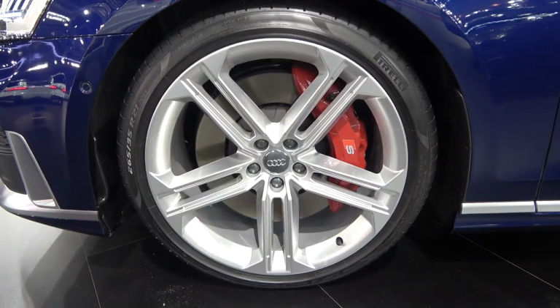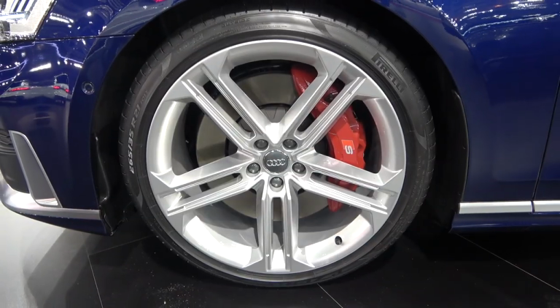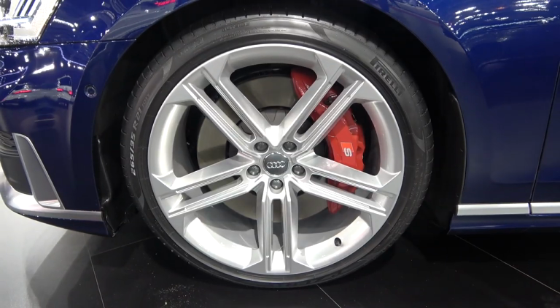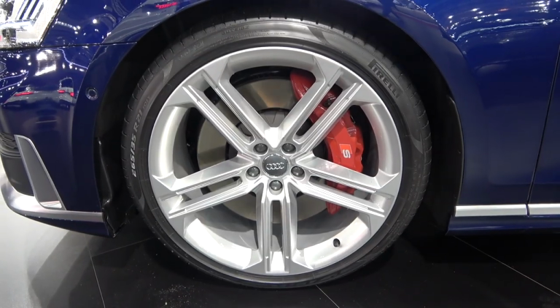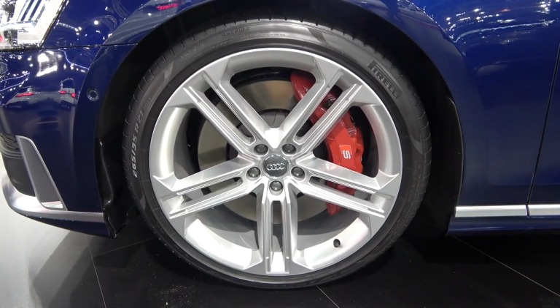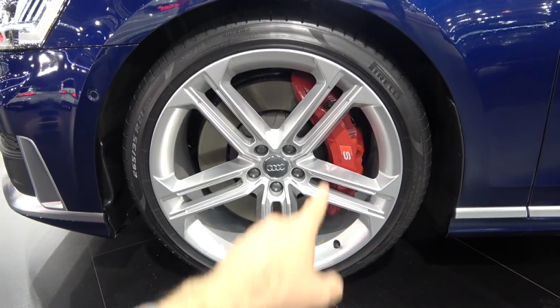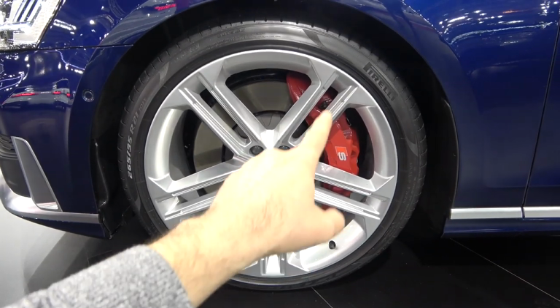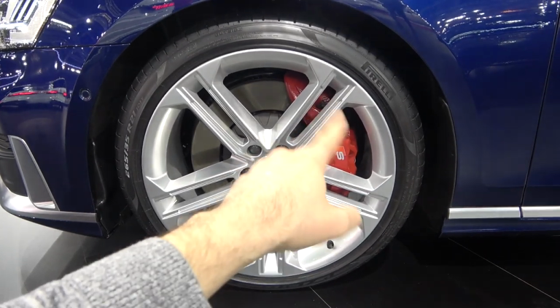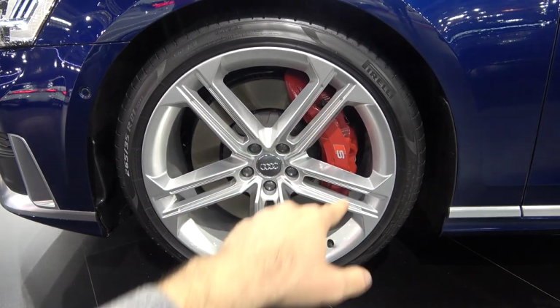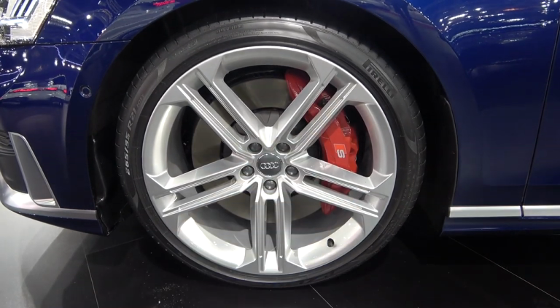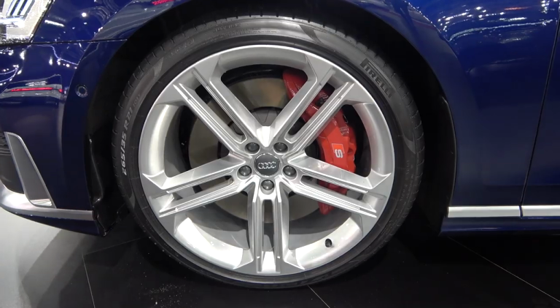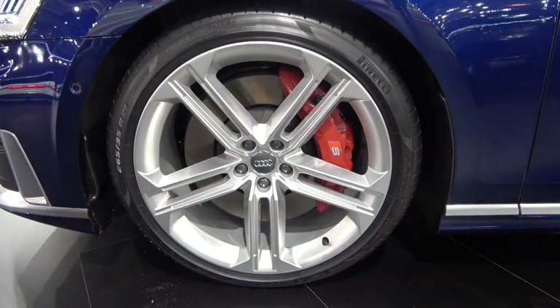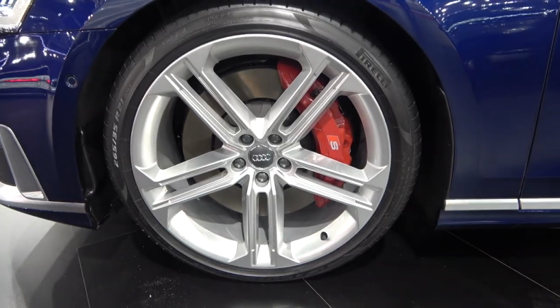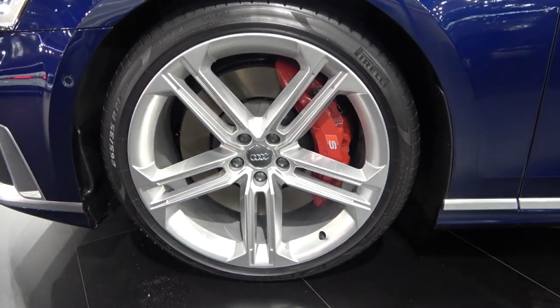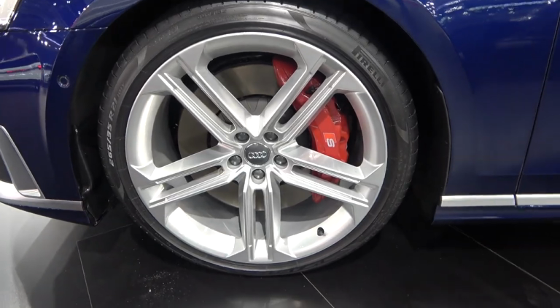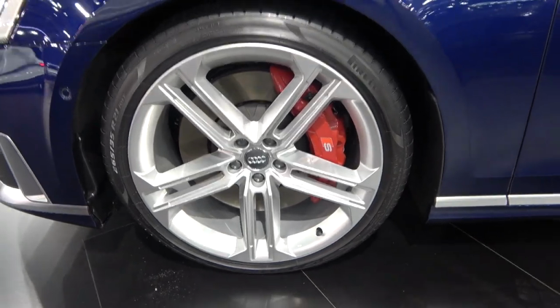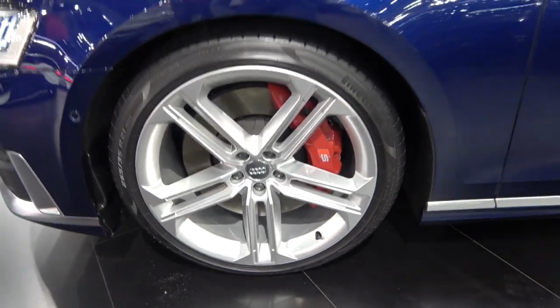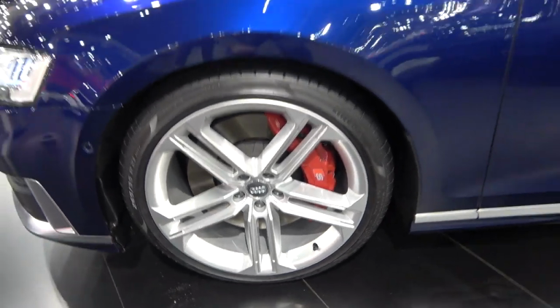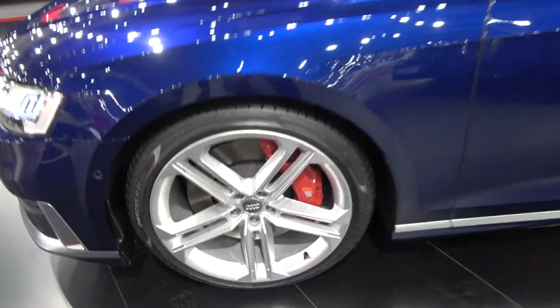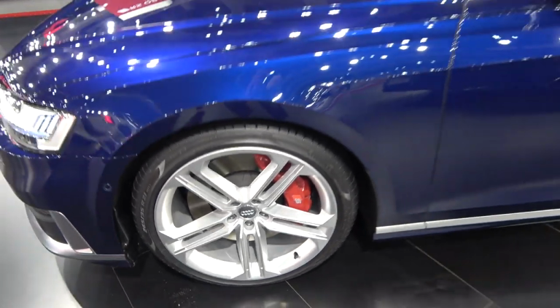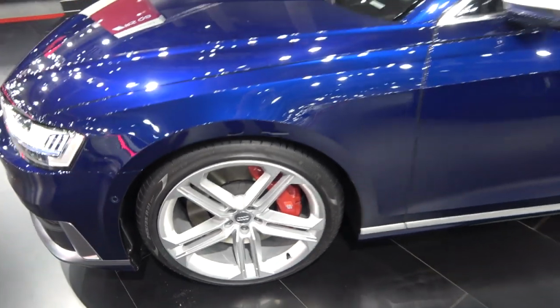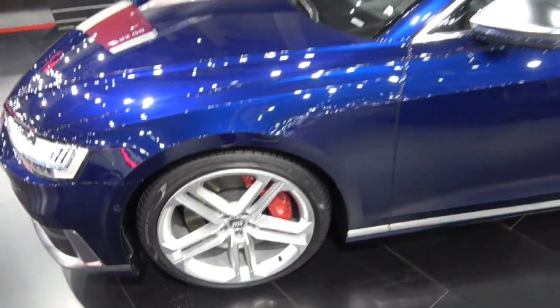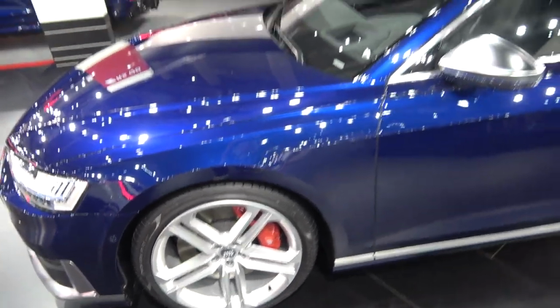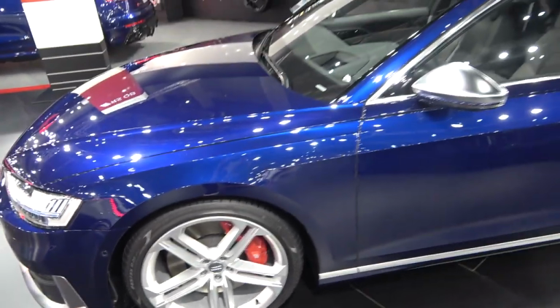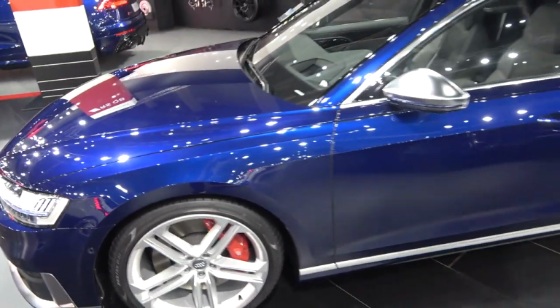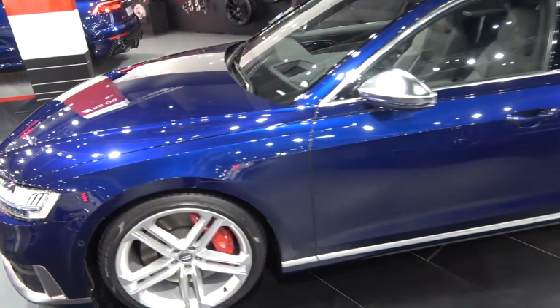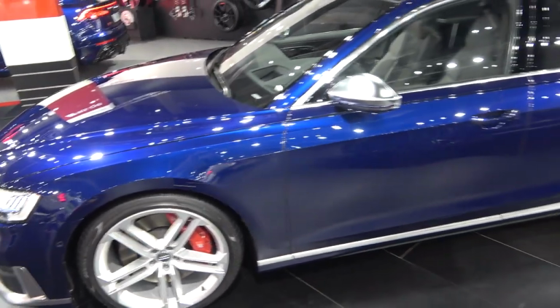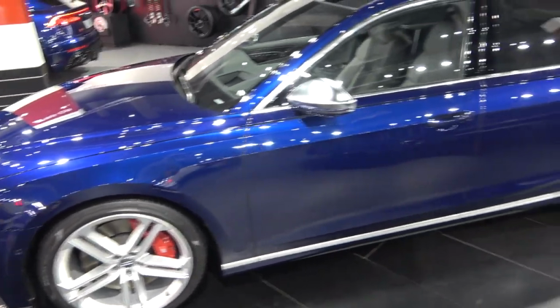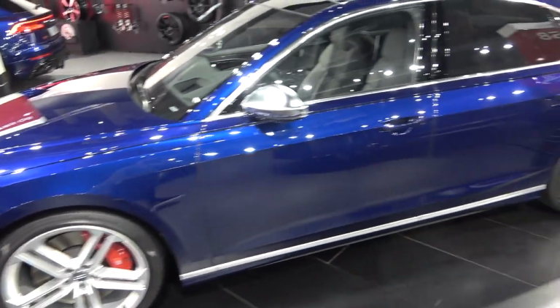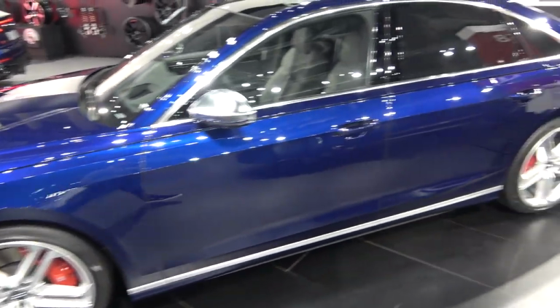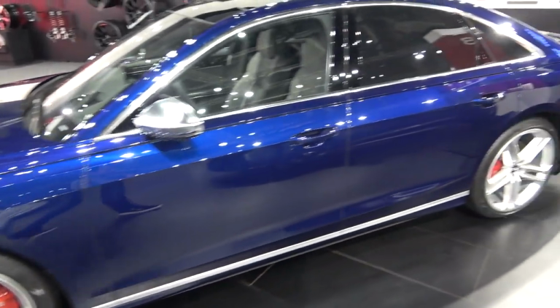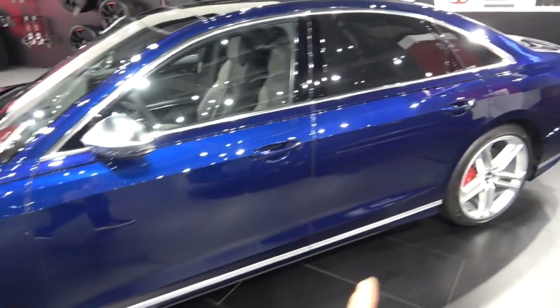It sits on 21-inch wheels specially designed for this model, and you also have massive brakes.